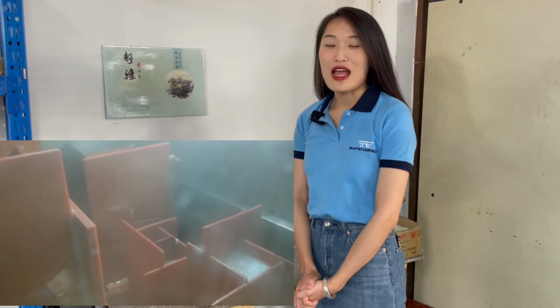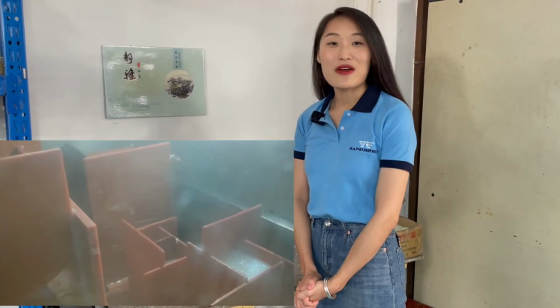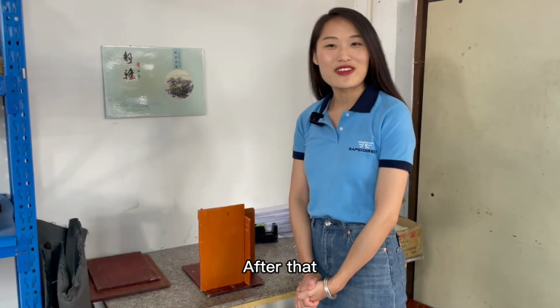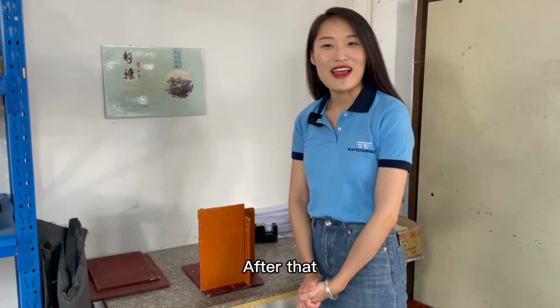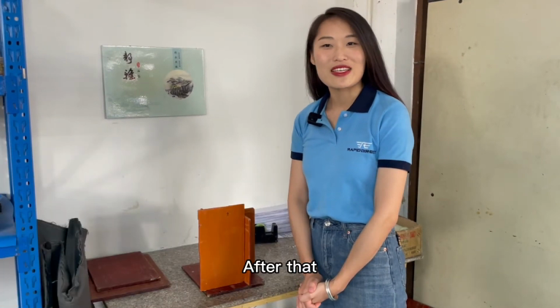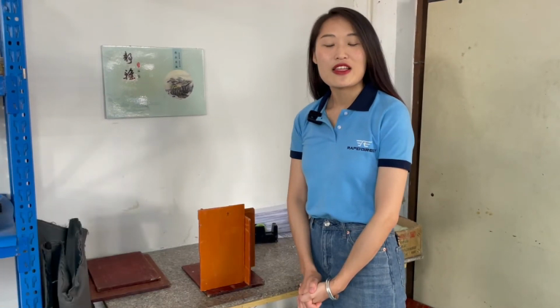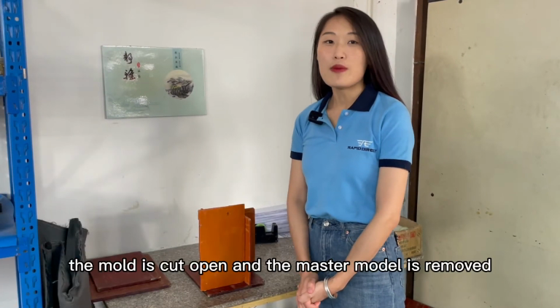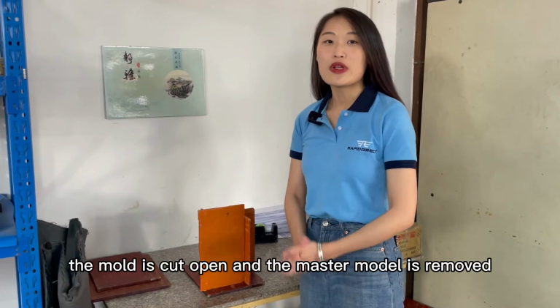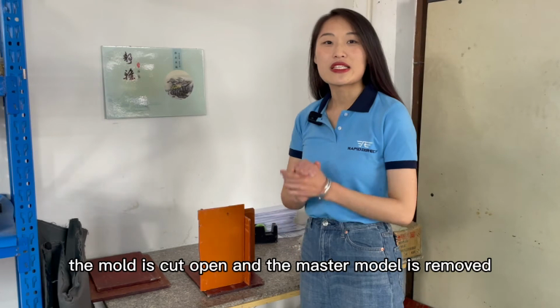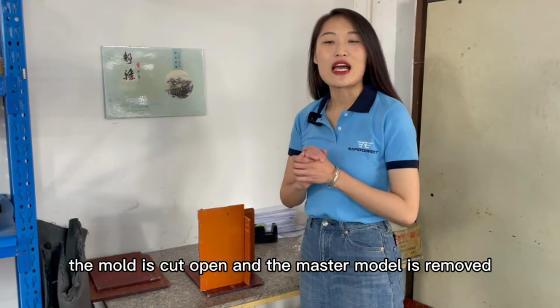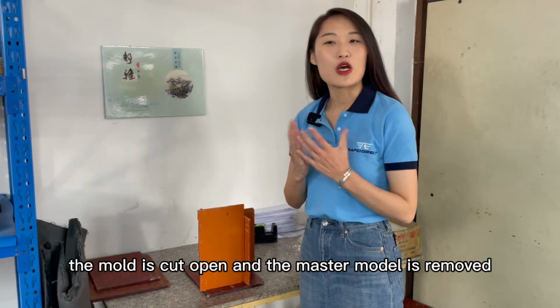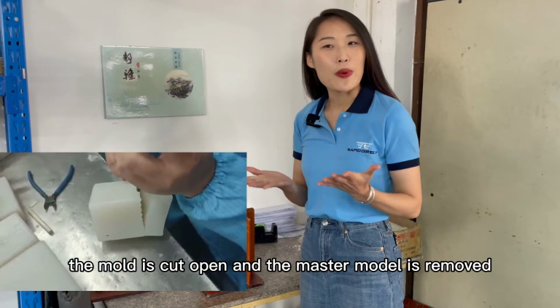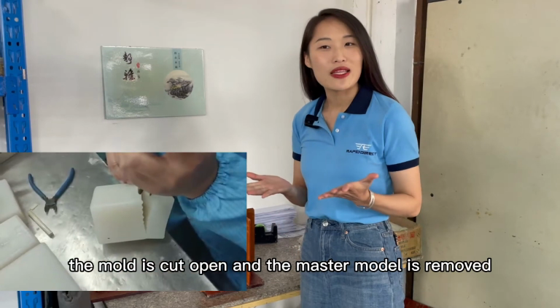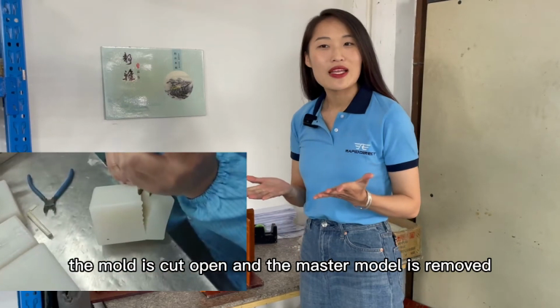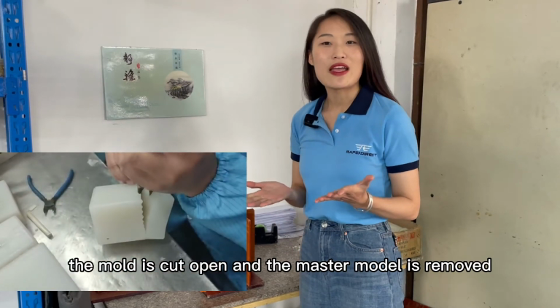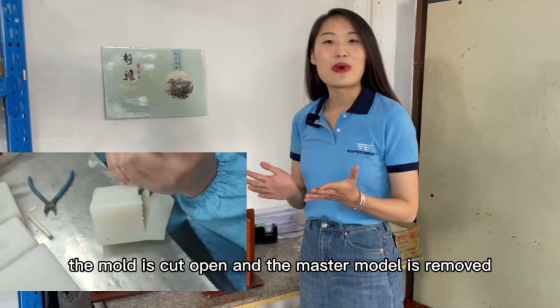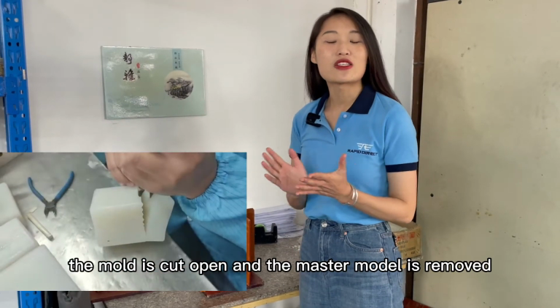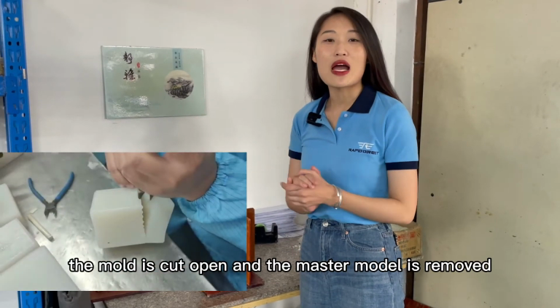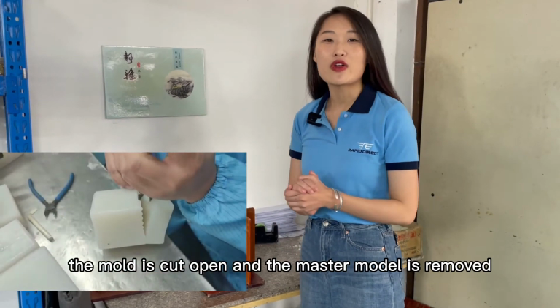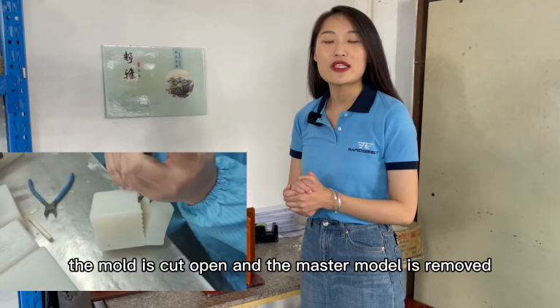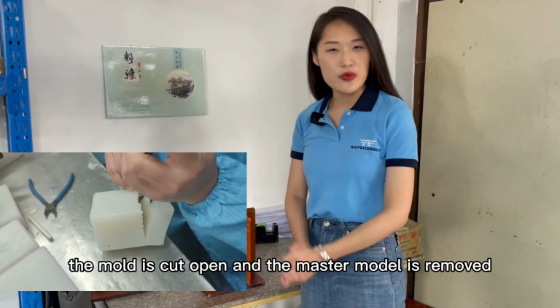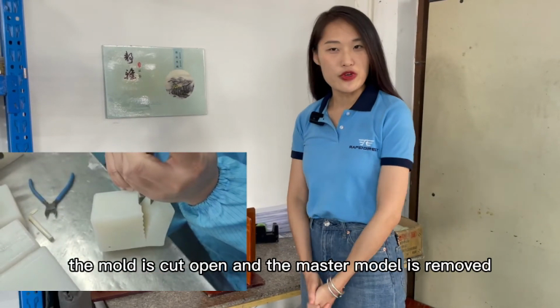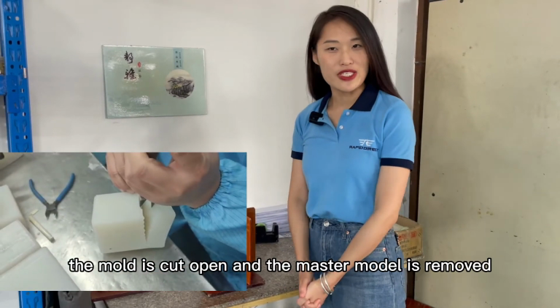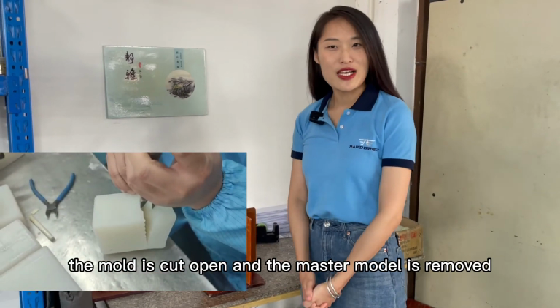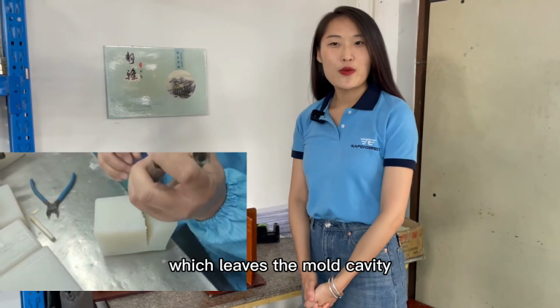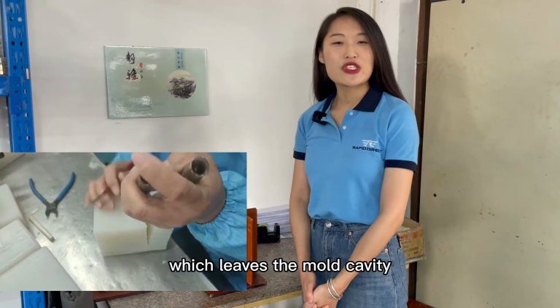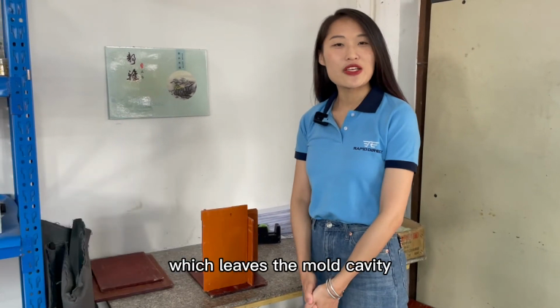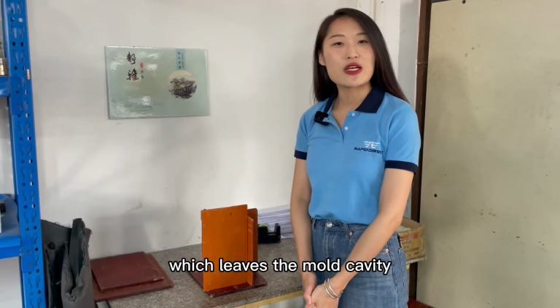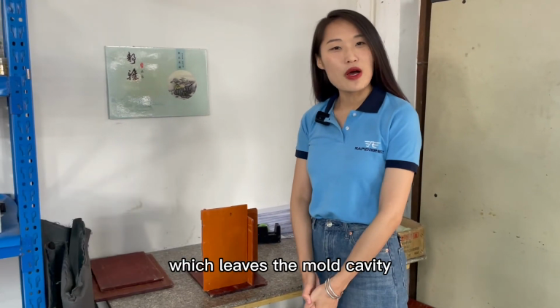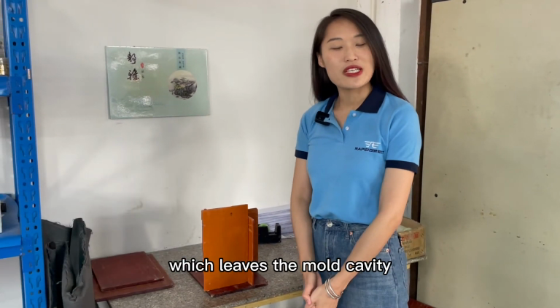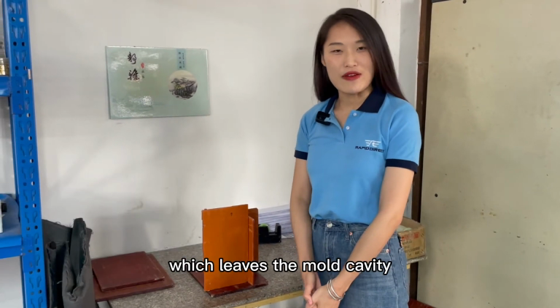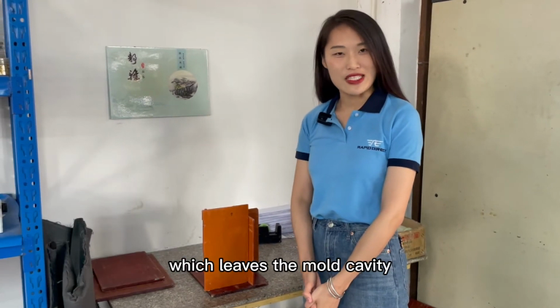After that, the mold is cut open and the master model is removed, which leaves a mold cavity.